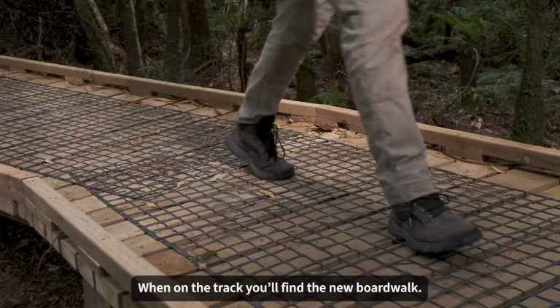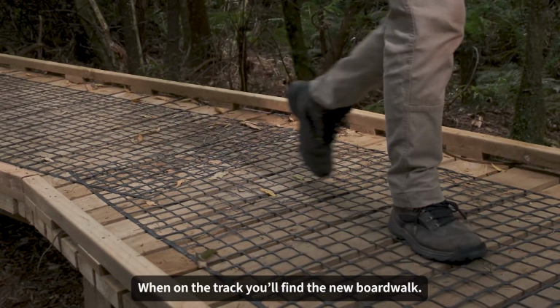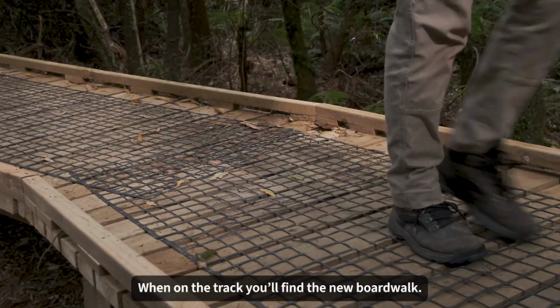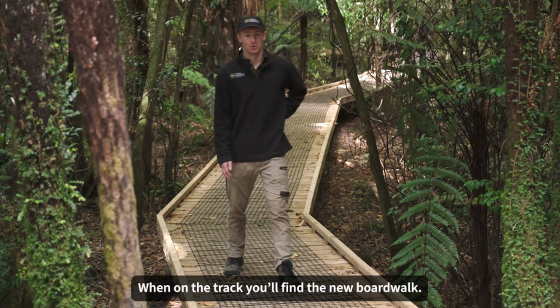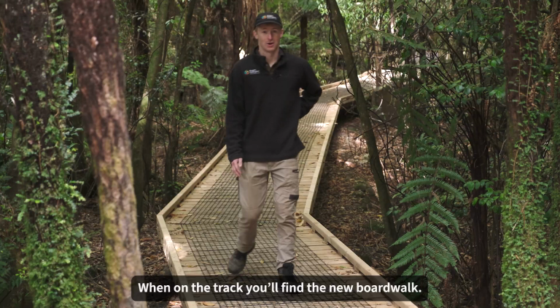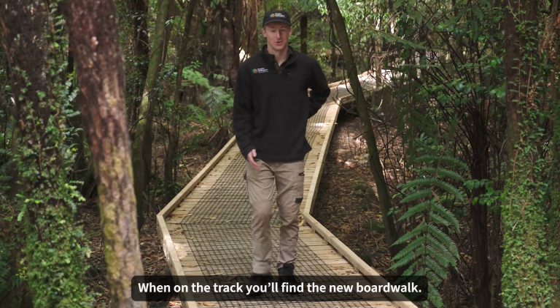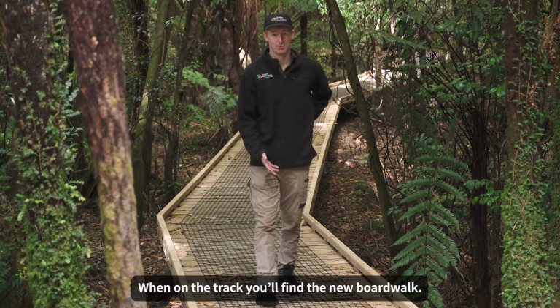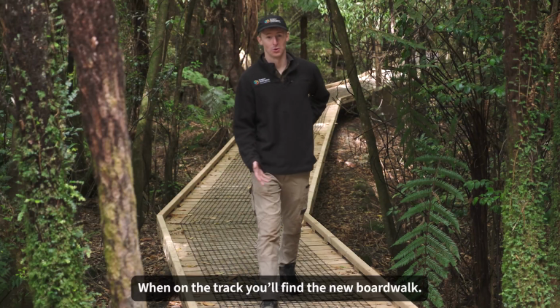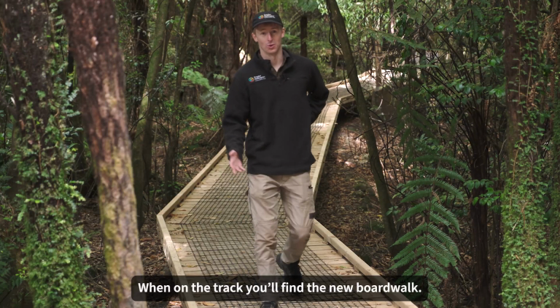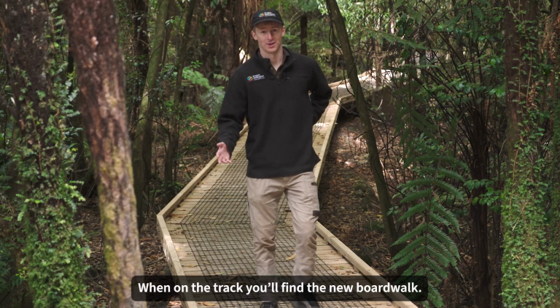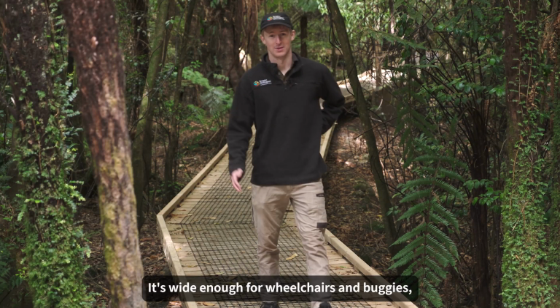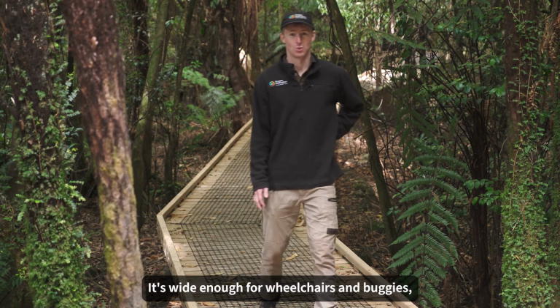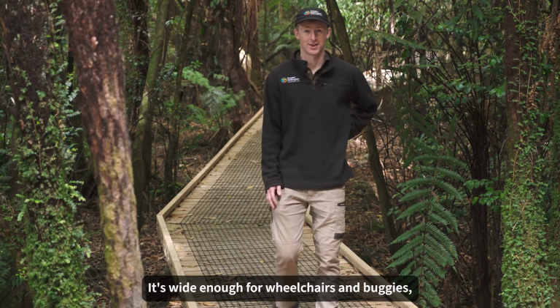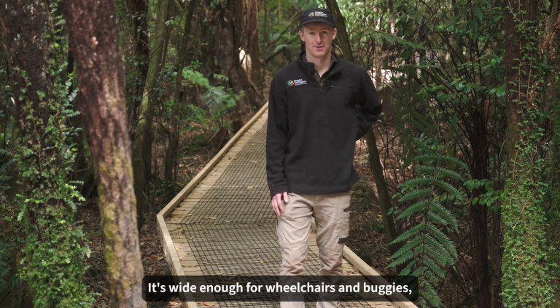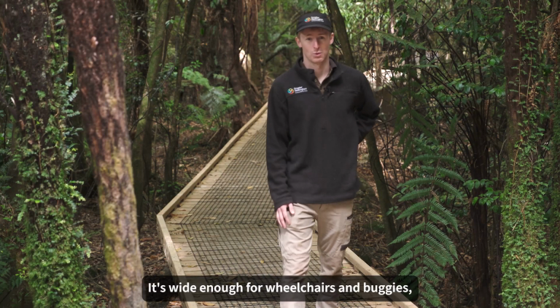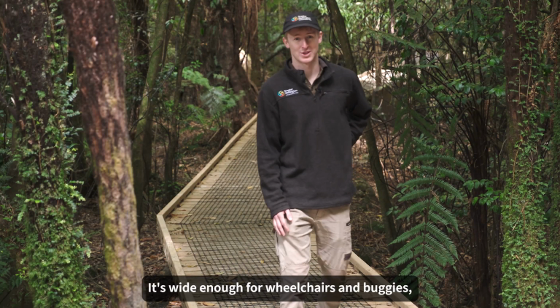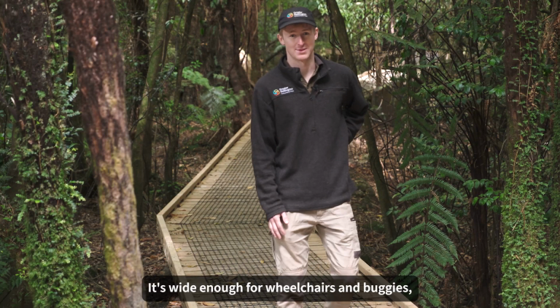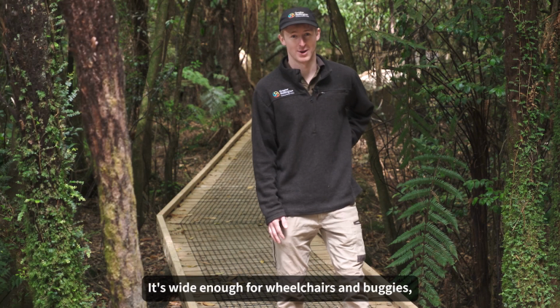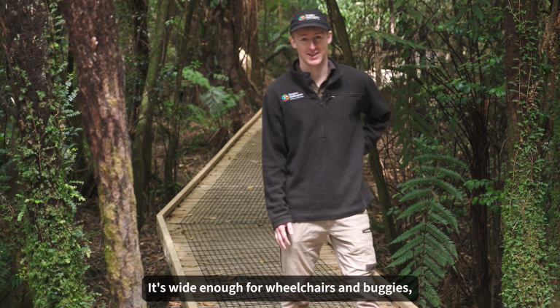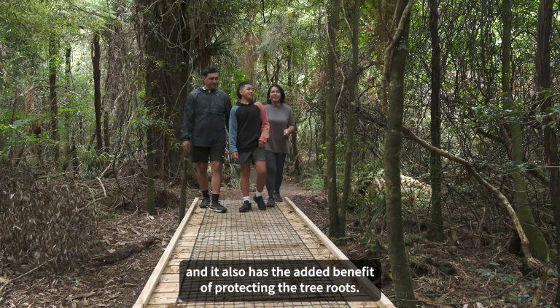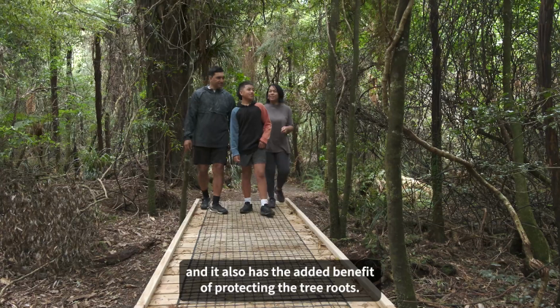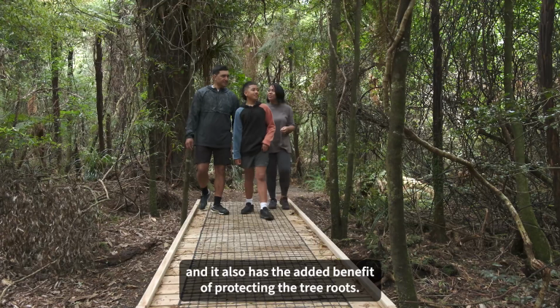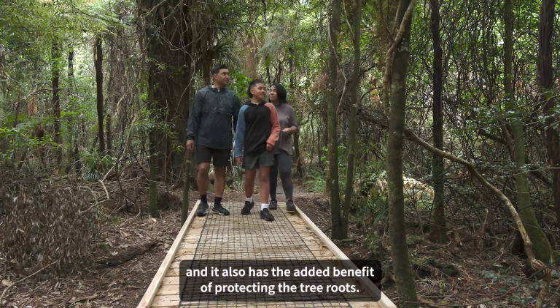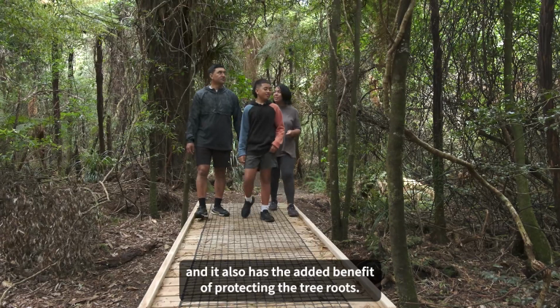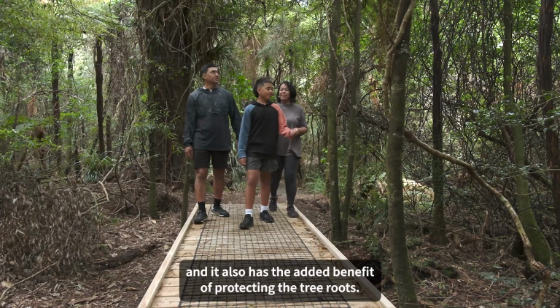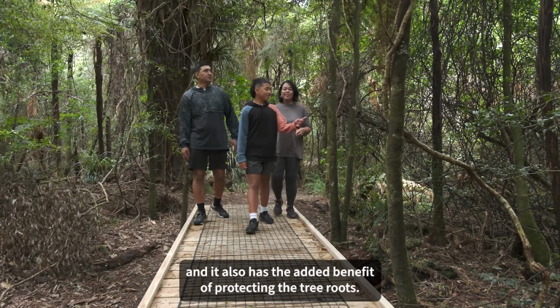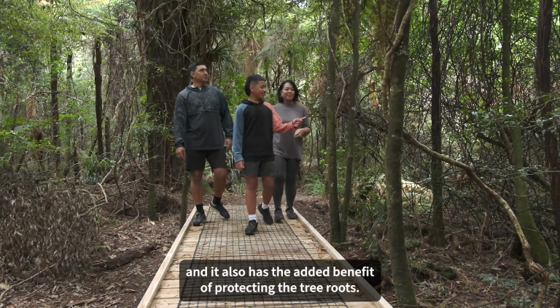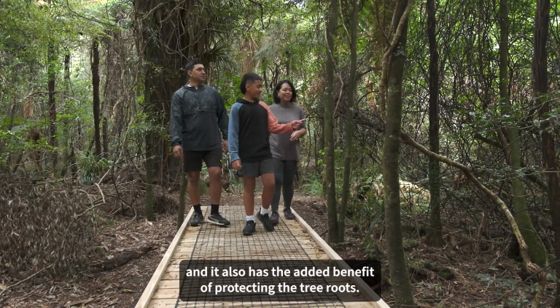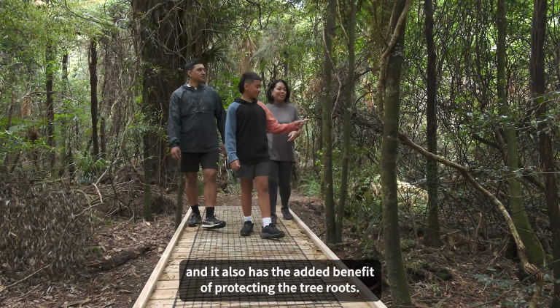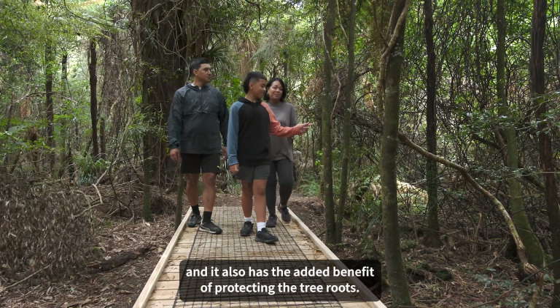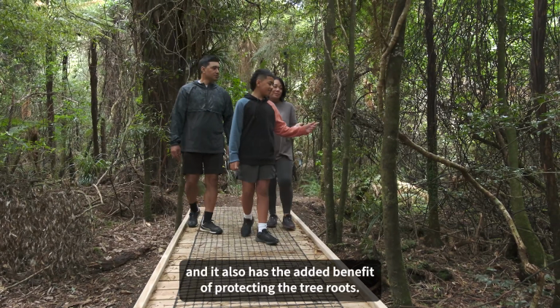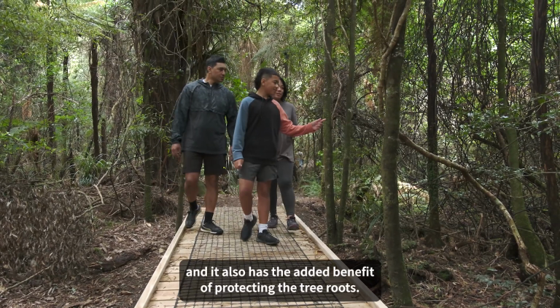When on the track, you'll find the new boardwalk. It's wide enough for wheelchairs and buggies, and it also has the added benefit of protecting the tree roots.